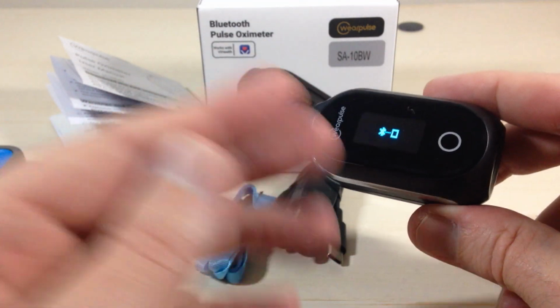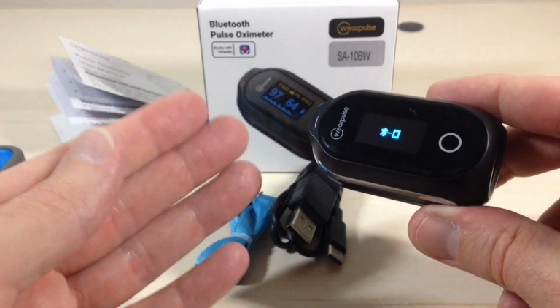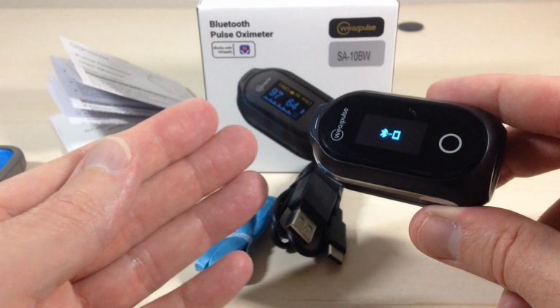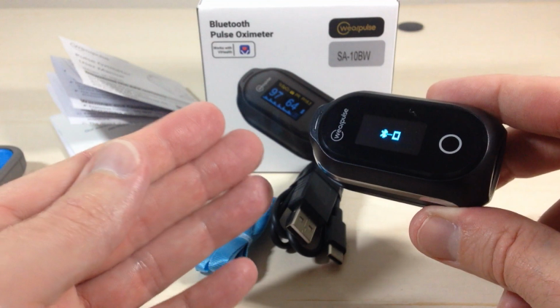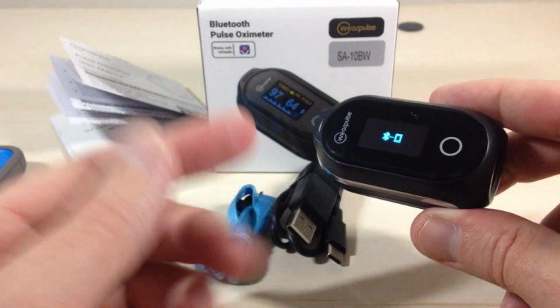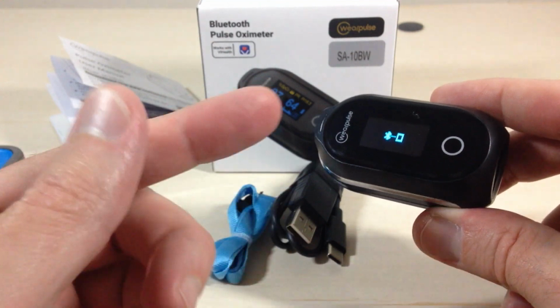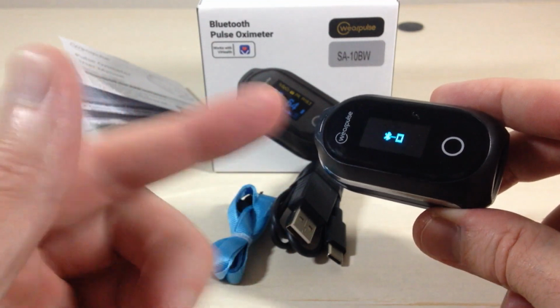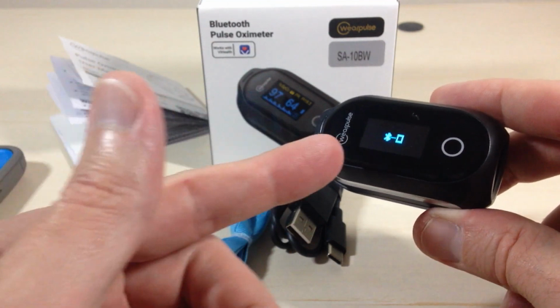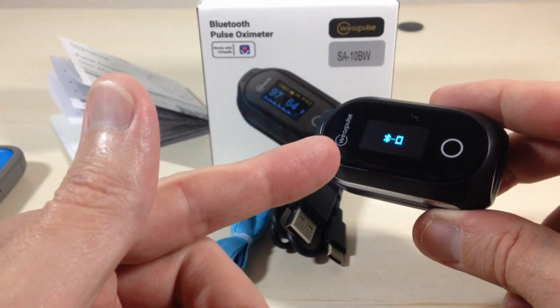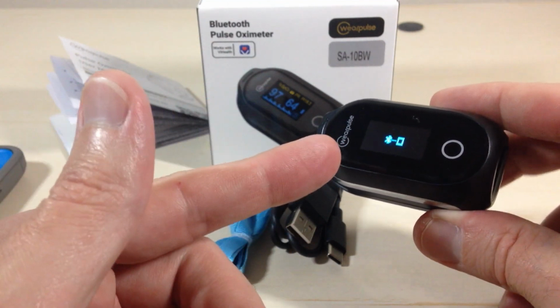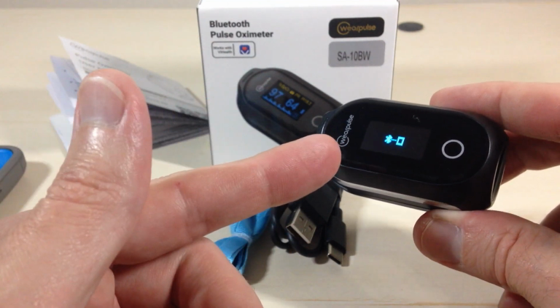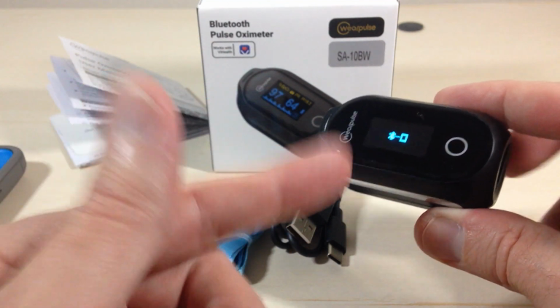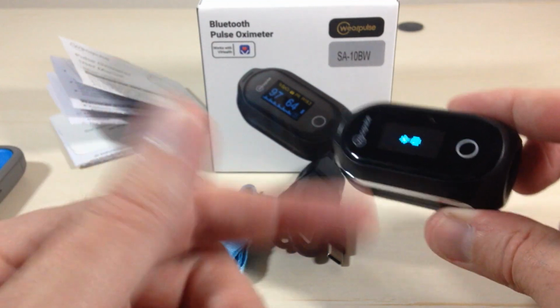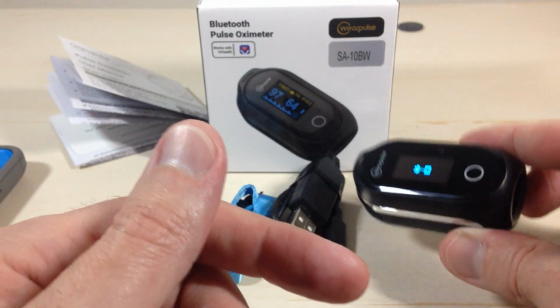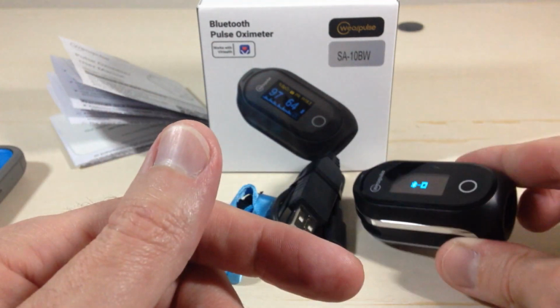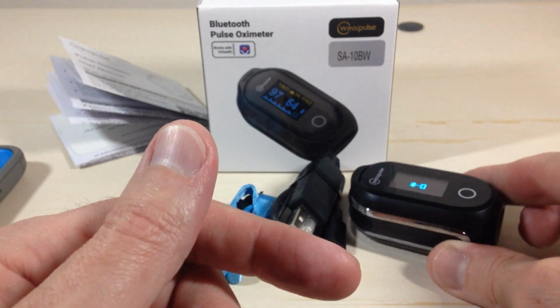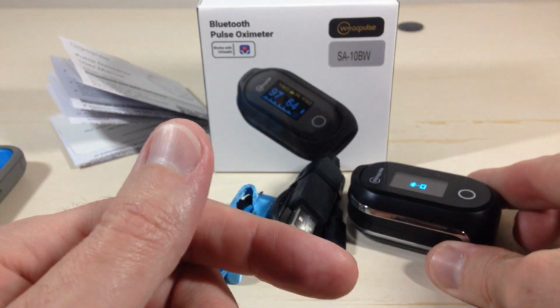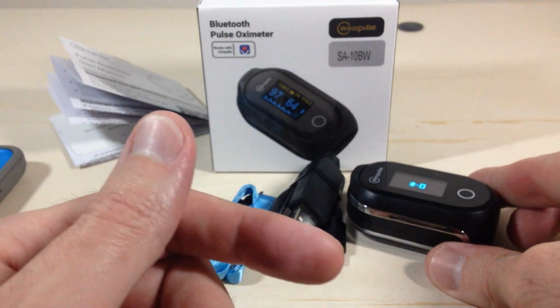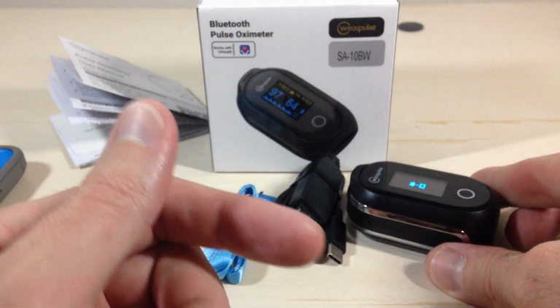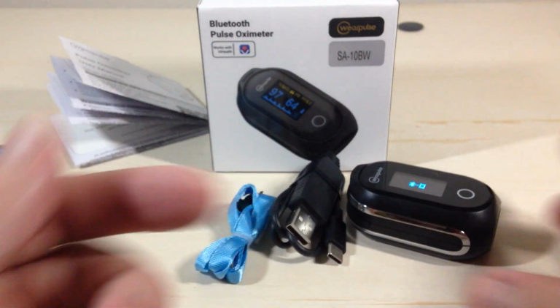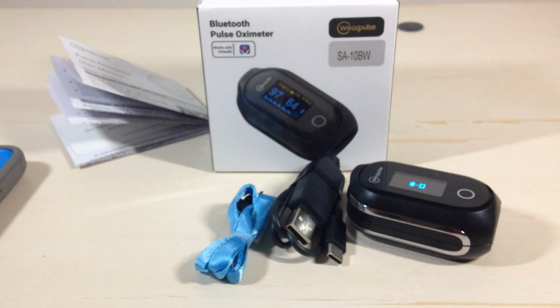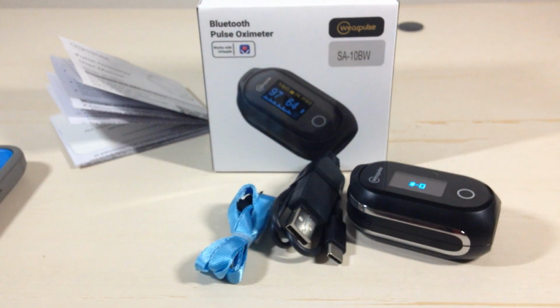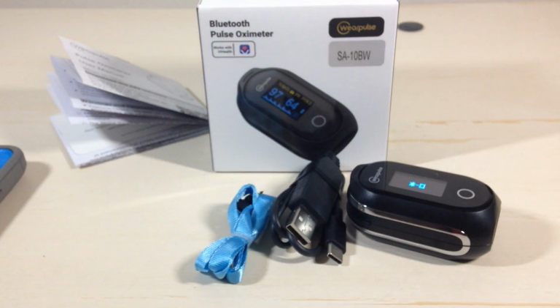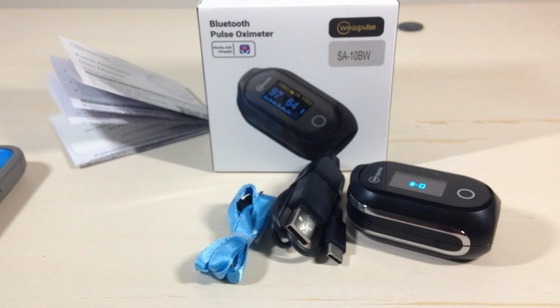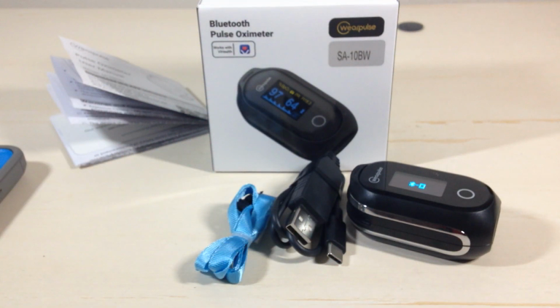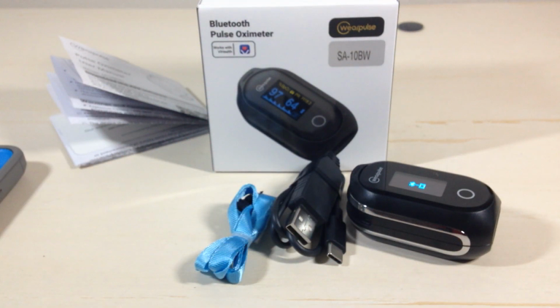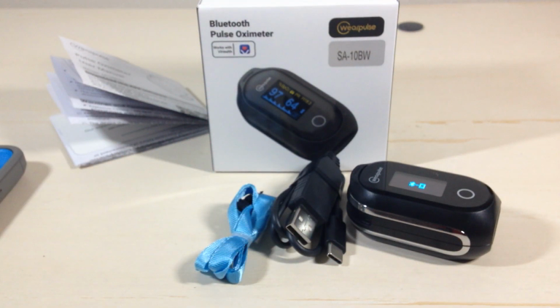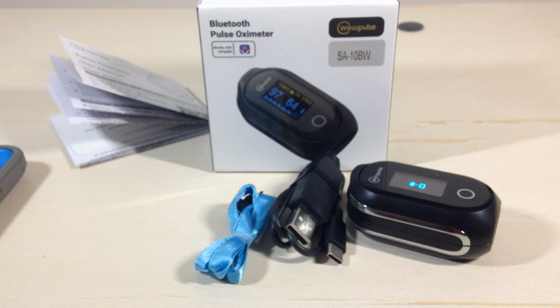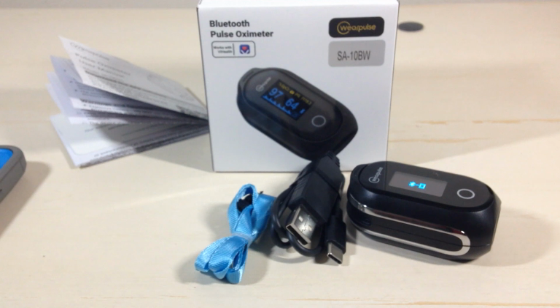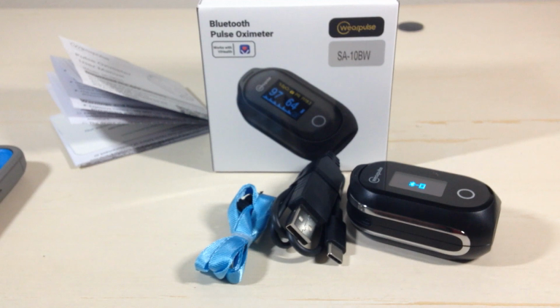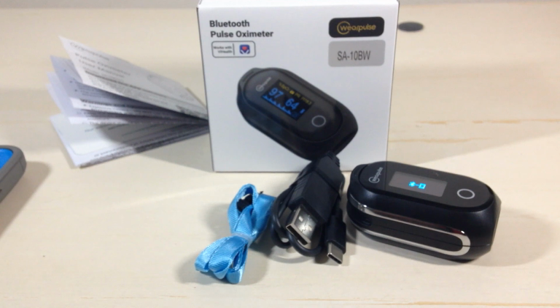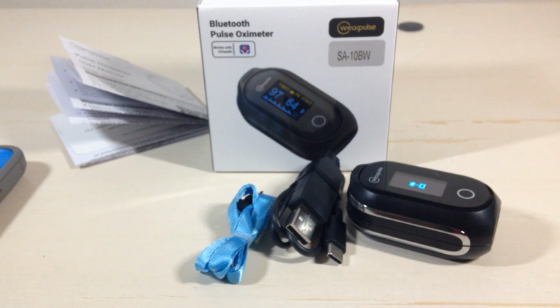Really simple to use, very easy to see. That's a quick look at the WearPulse Rechargeable Bluetooth Pulse Oximeter. I hope the video helped.